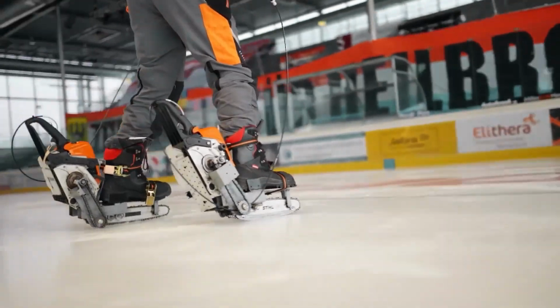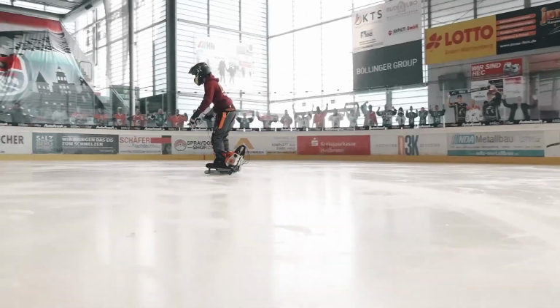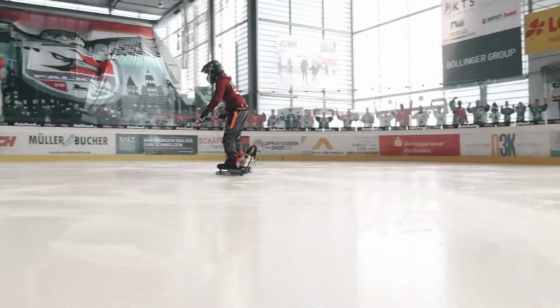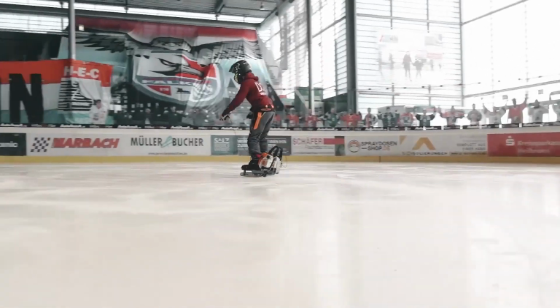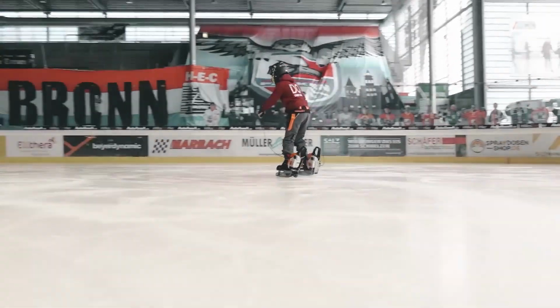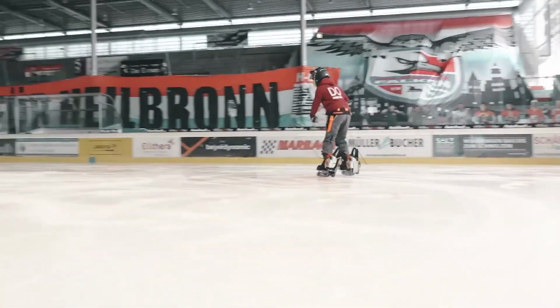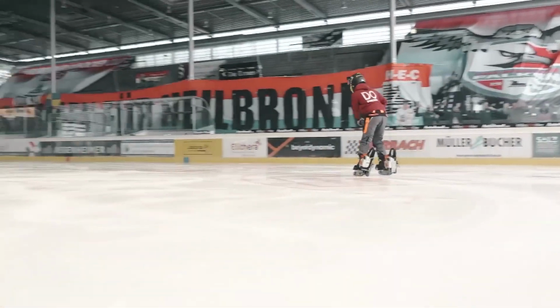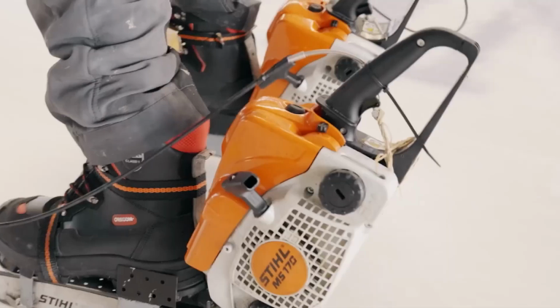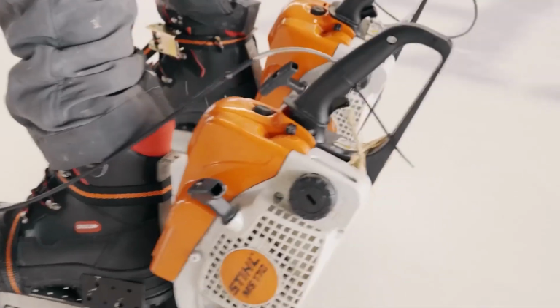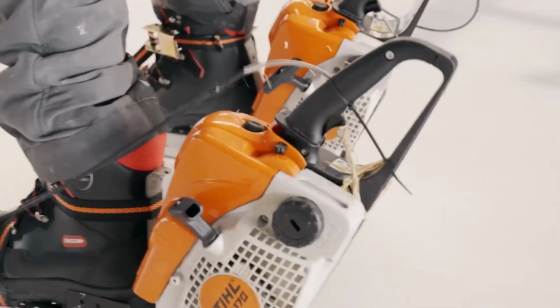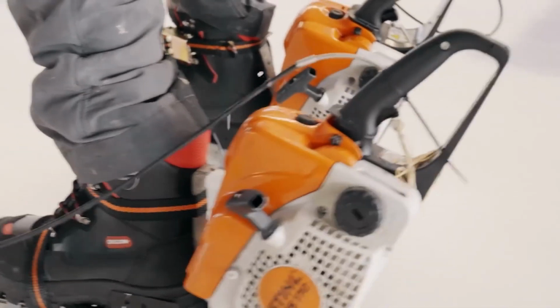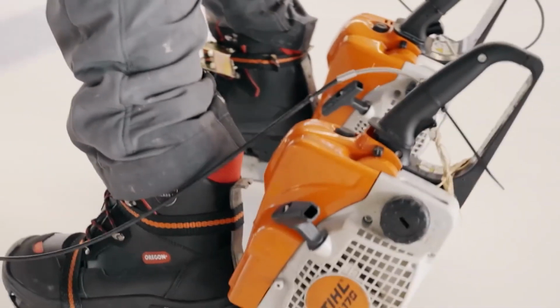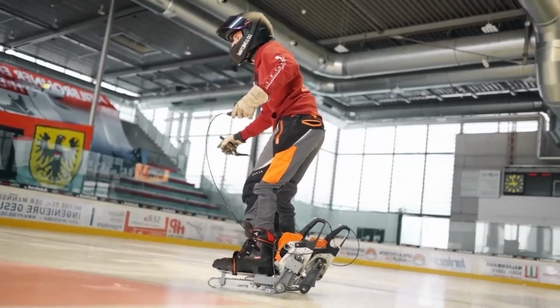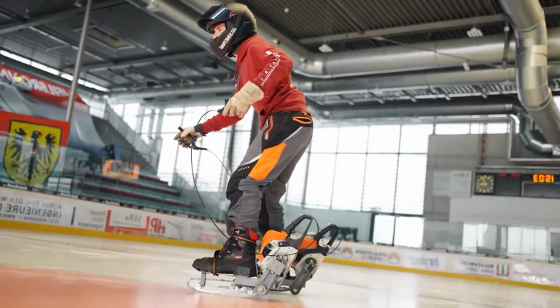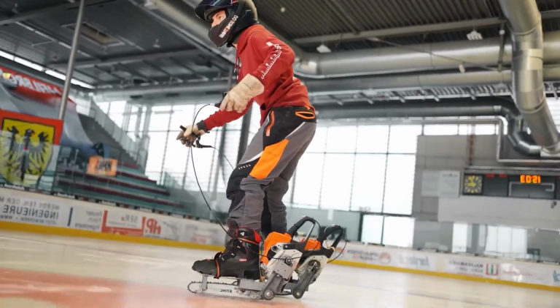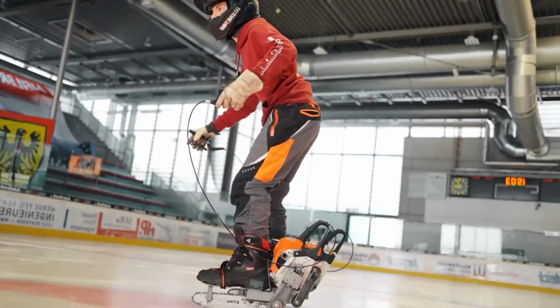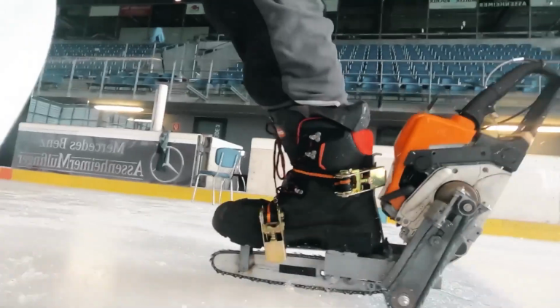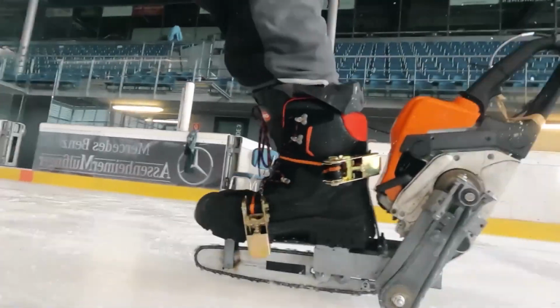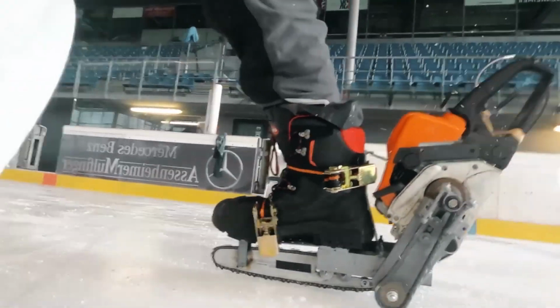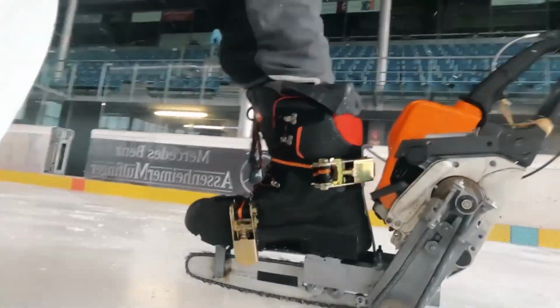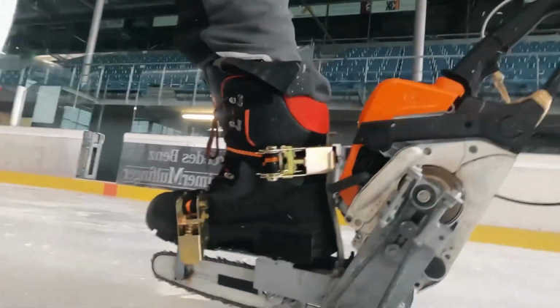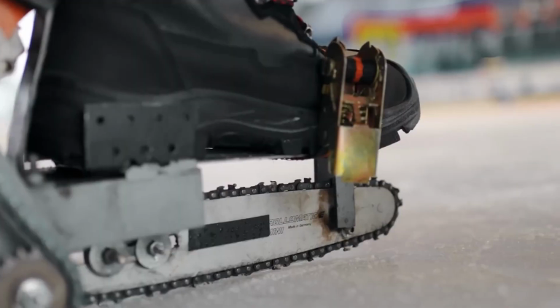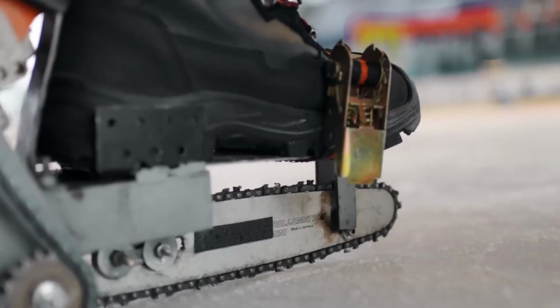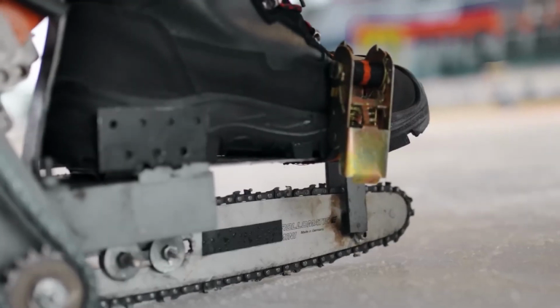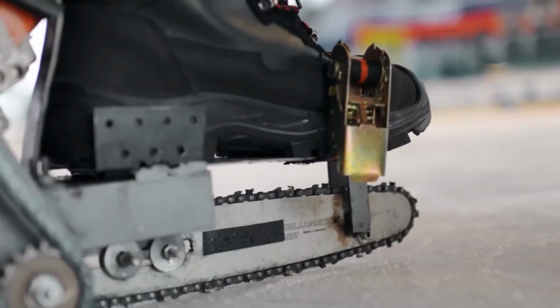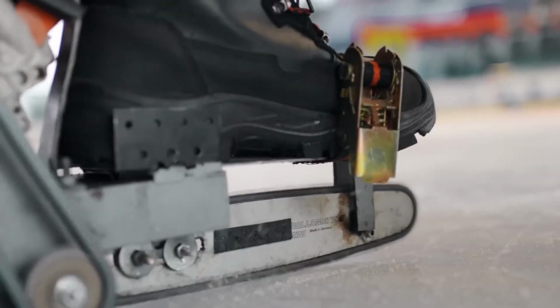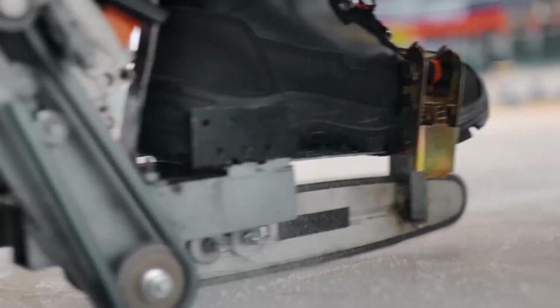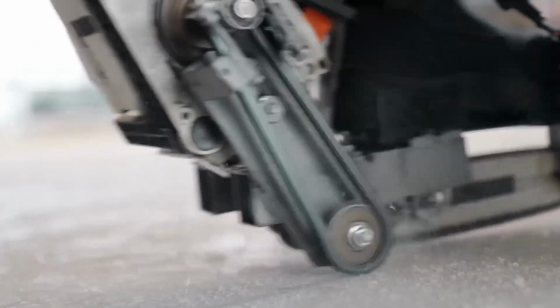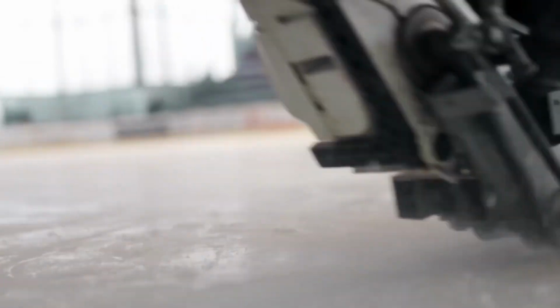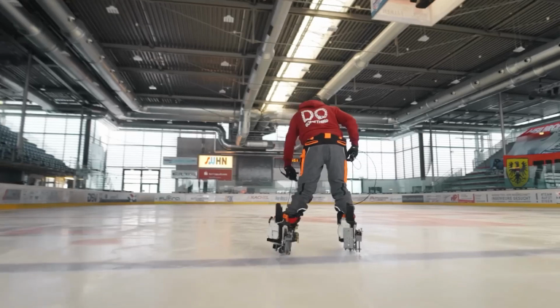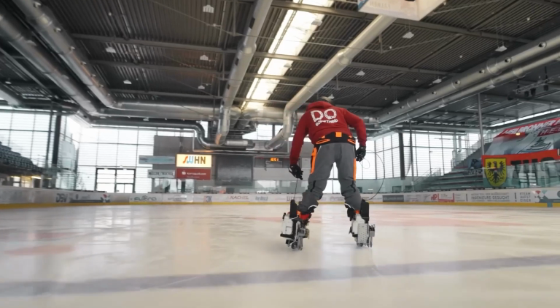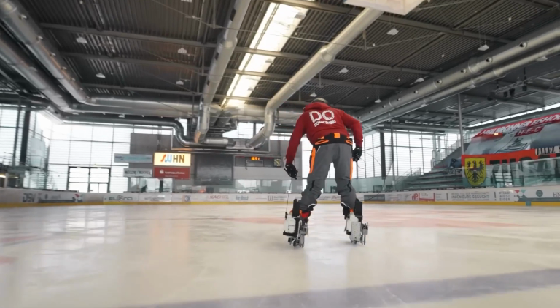Fortunately, during the ultimate test, the world's most perilous skates proved successful, and the skater emerged unharmed with intact legs.